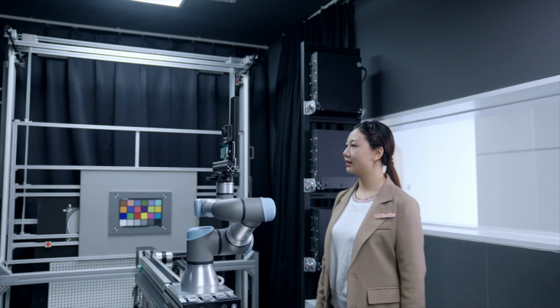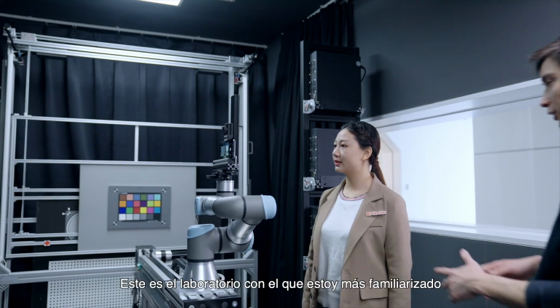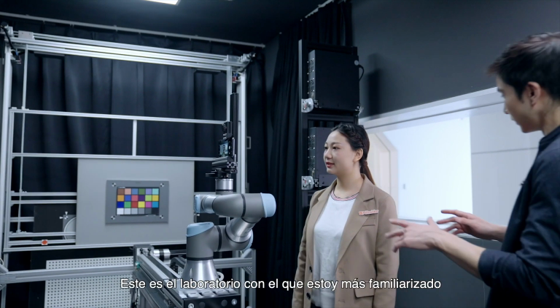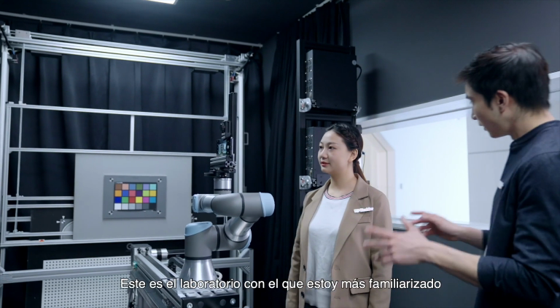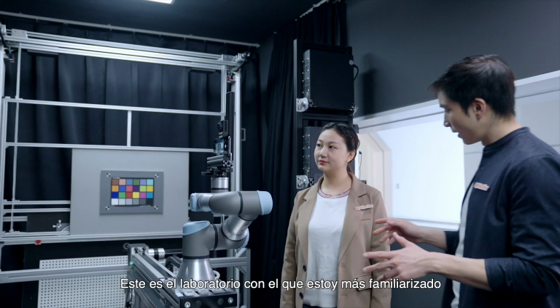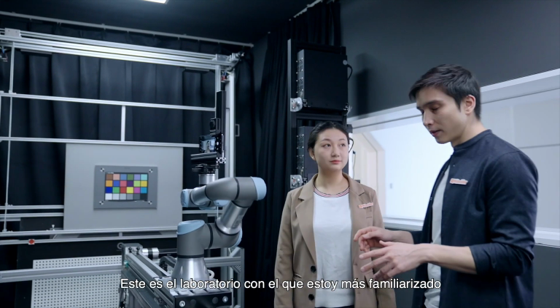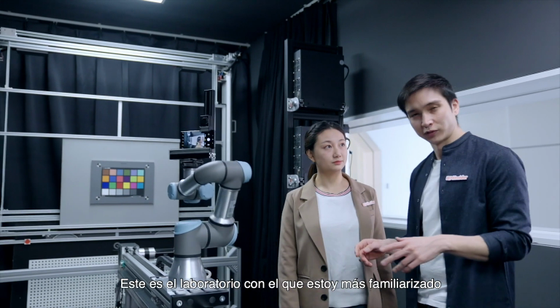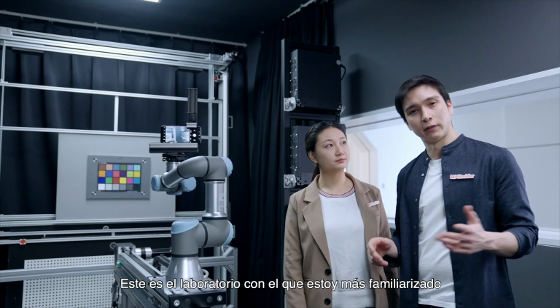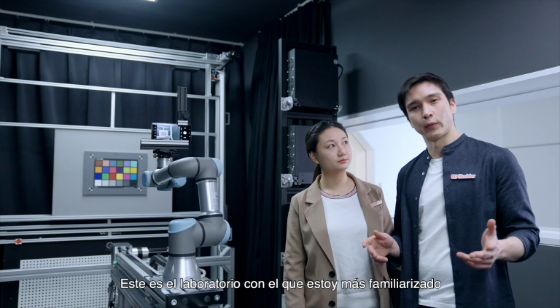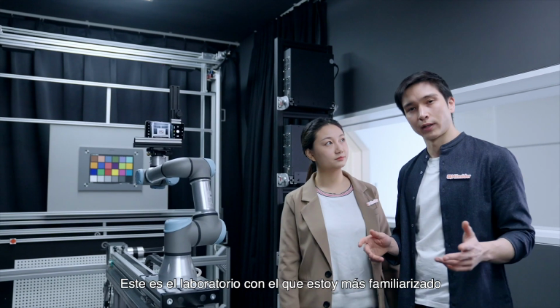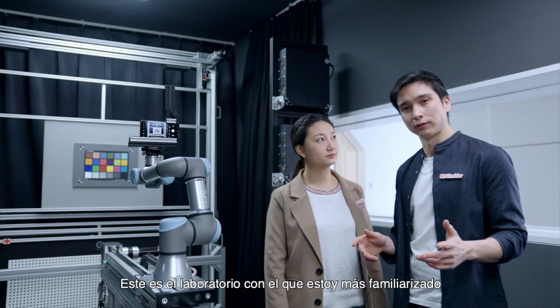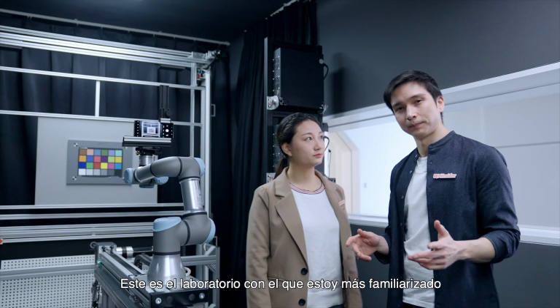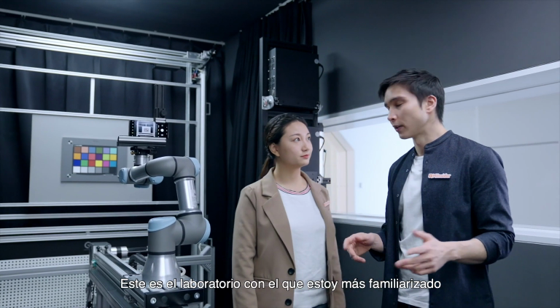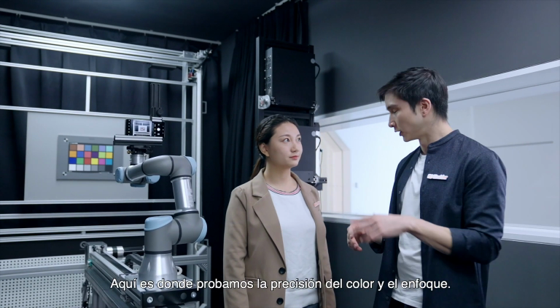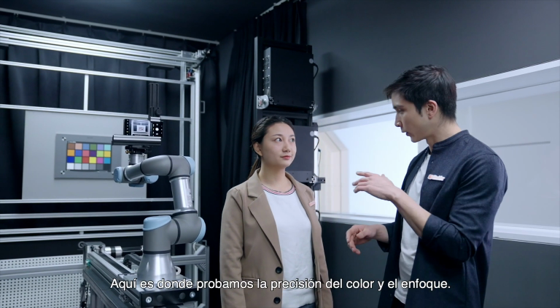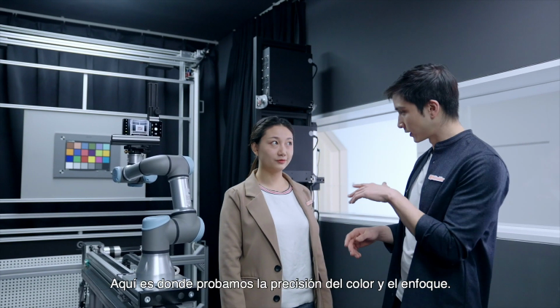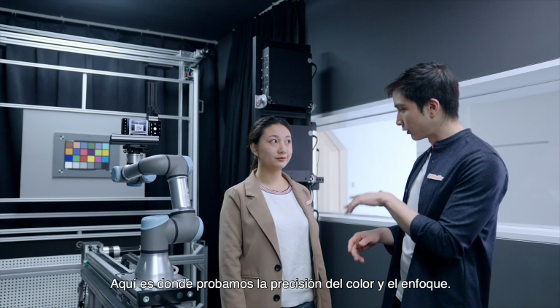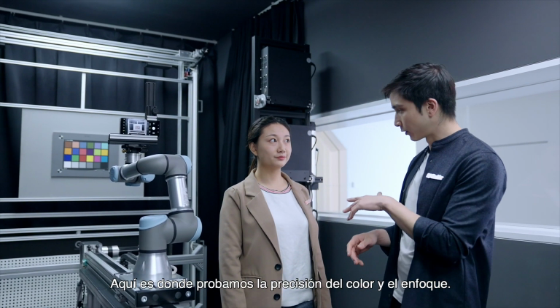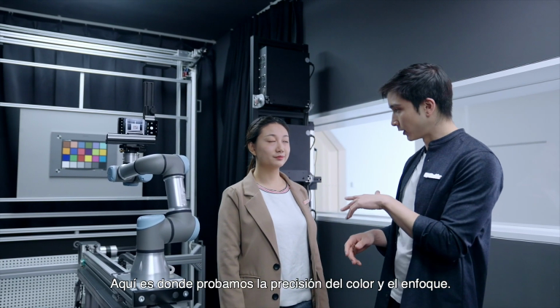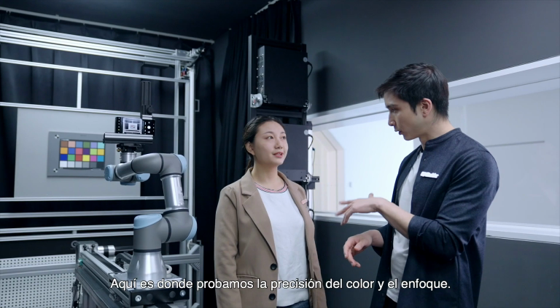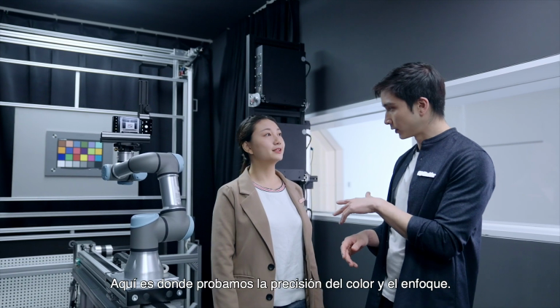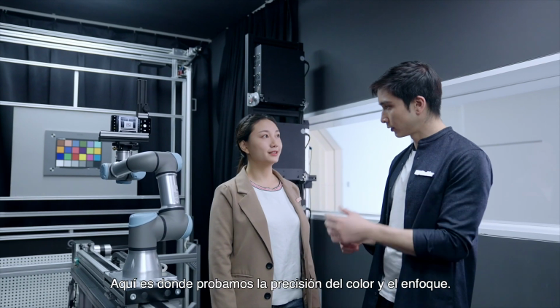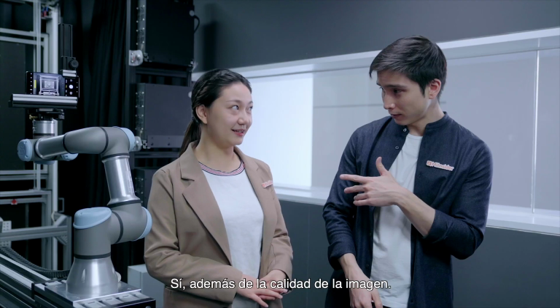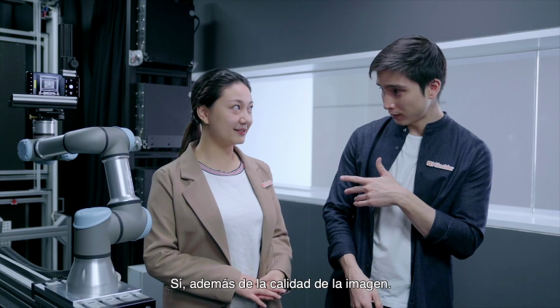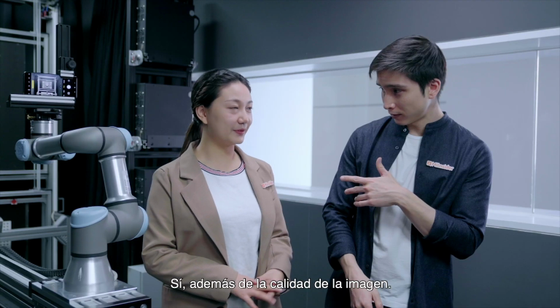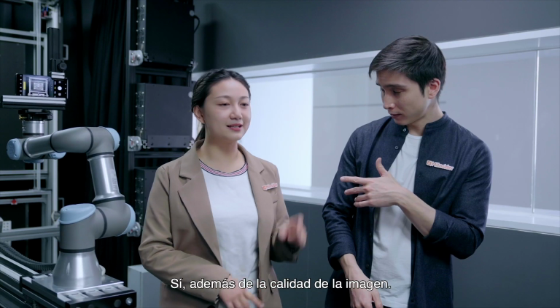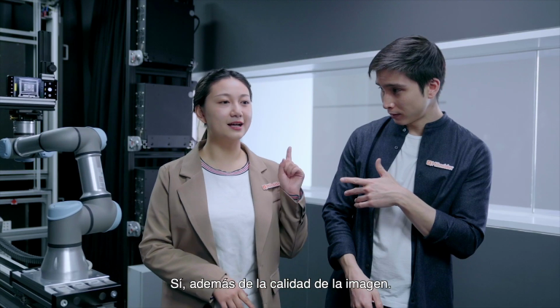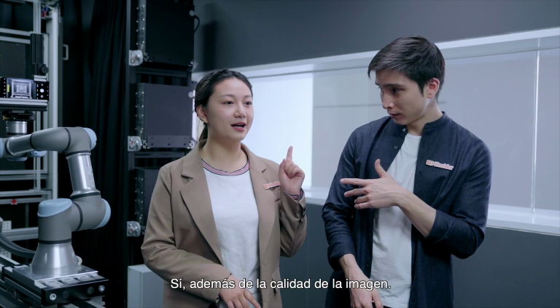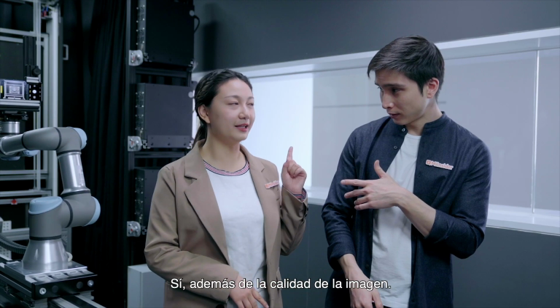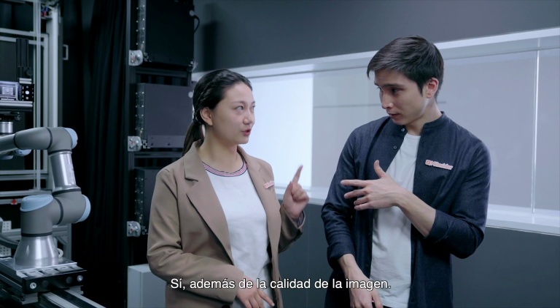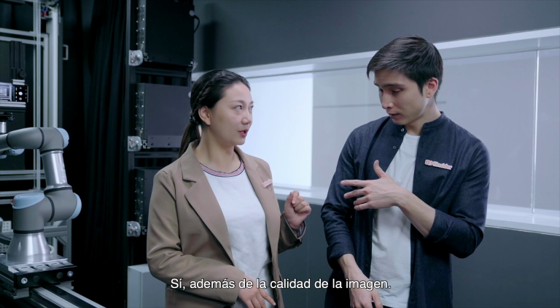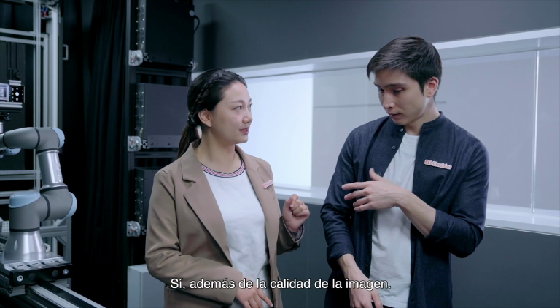This is the lab I'm most familiar with. This is where we test color accuracy and focus, plus image quality.